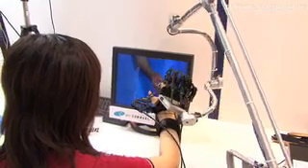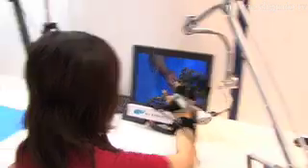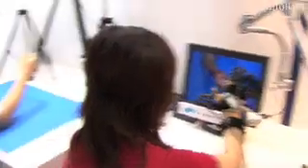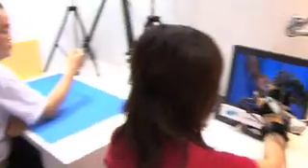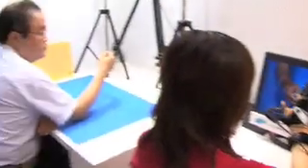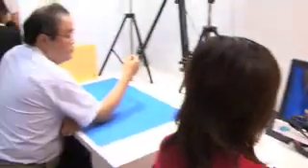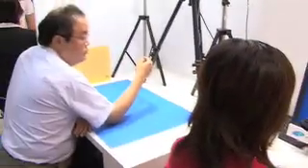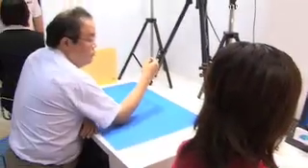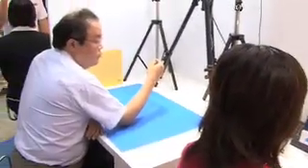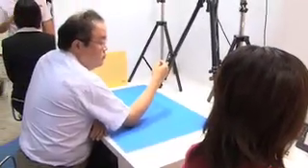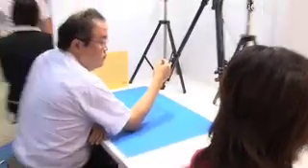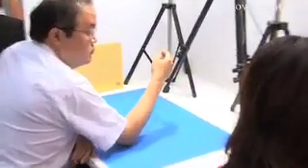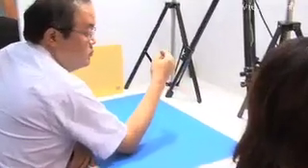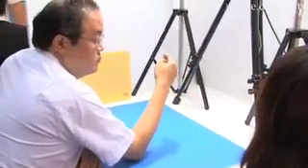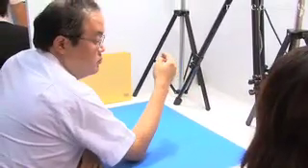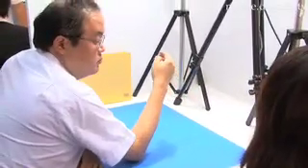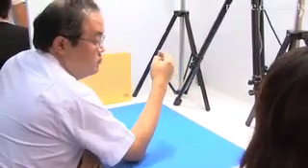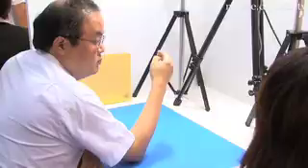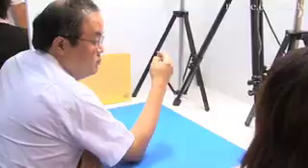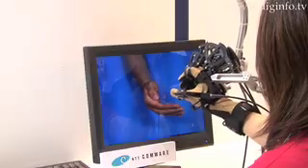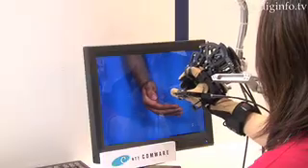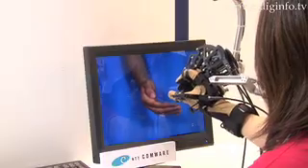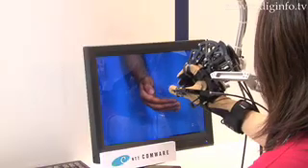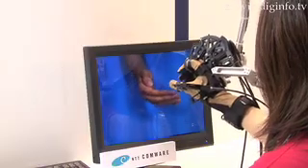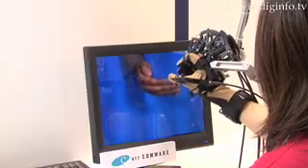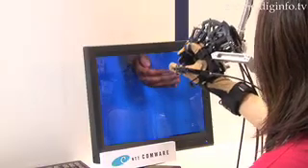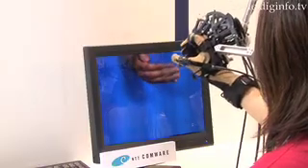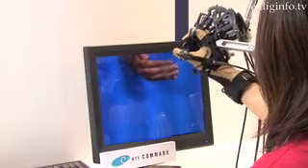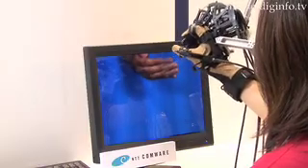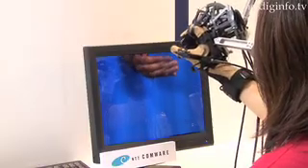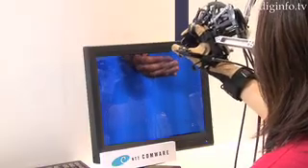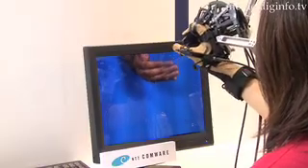As the process is happening in real time, when the object, such as a hand, moves, the user can also feel the movement.